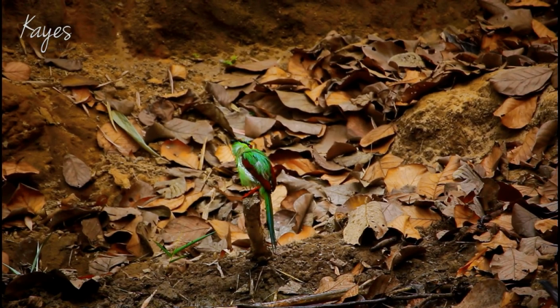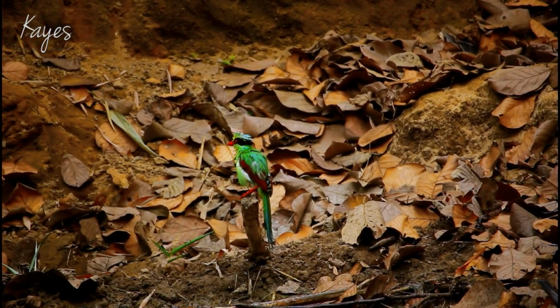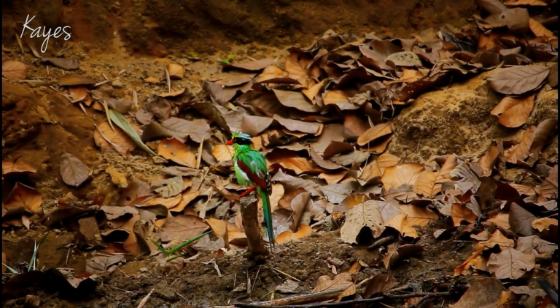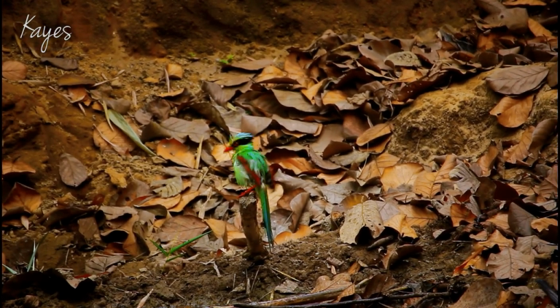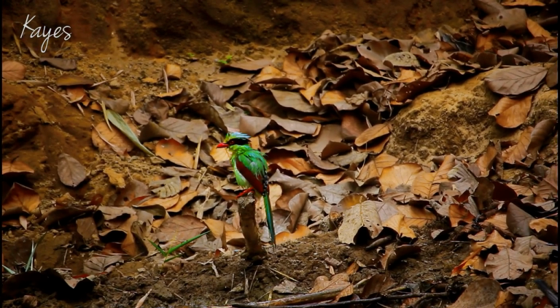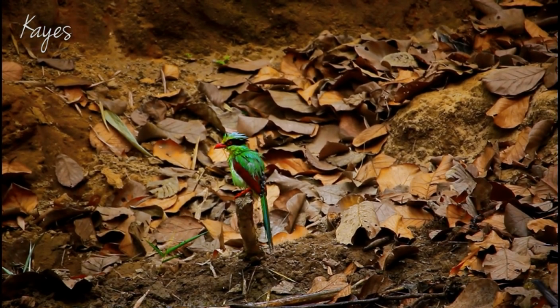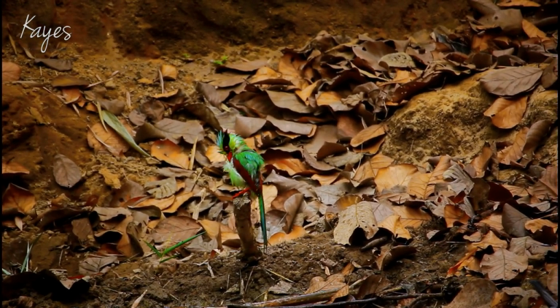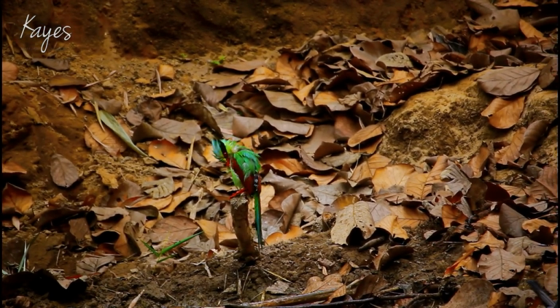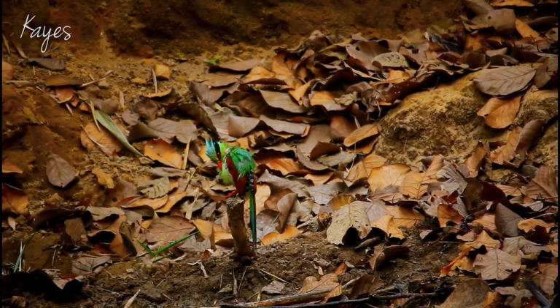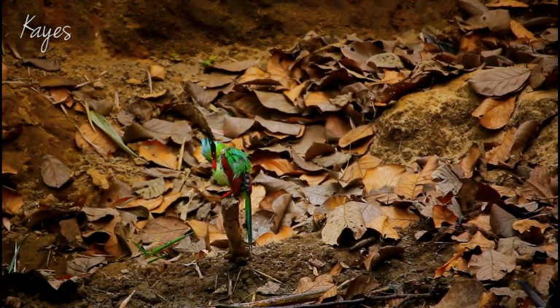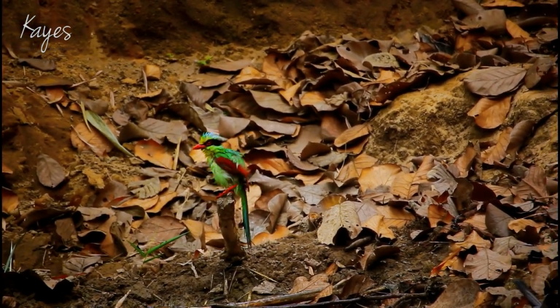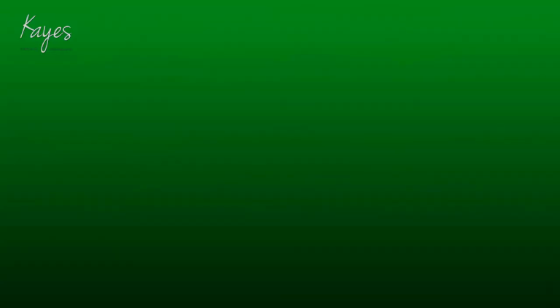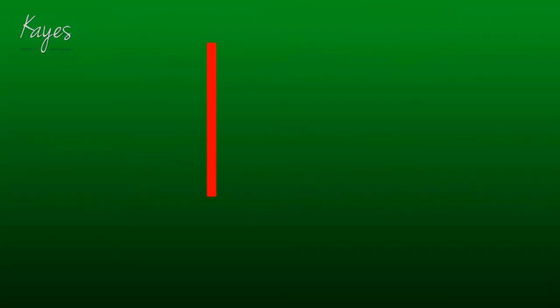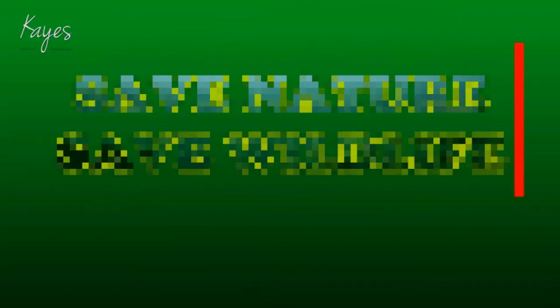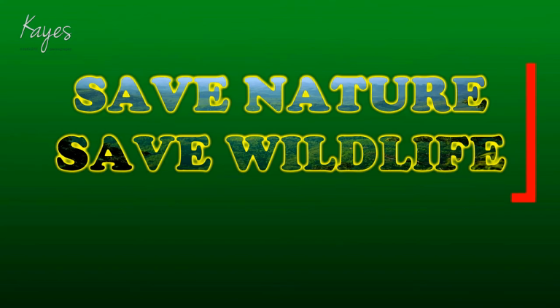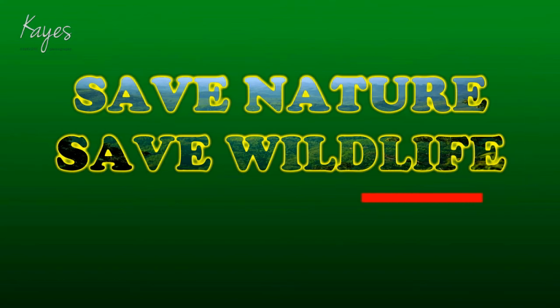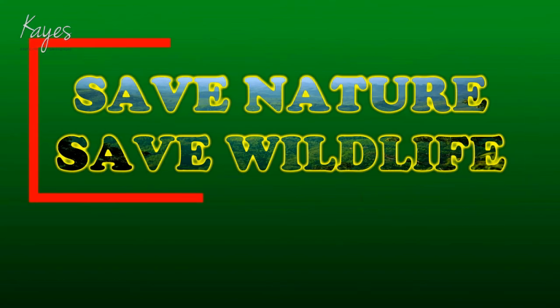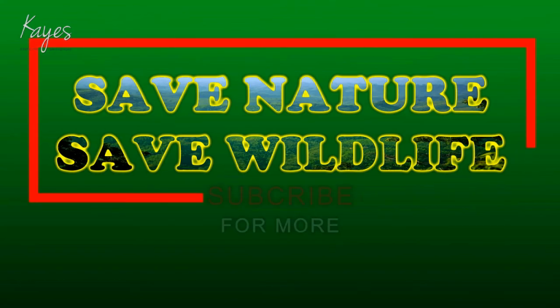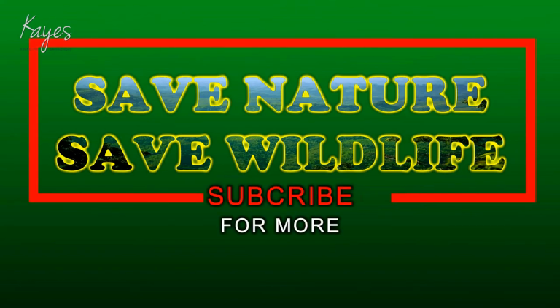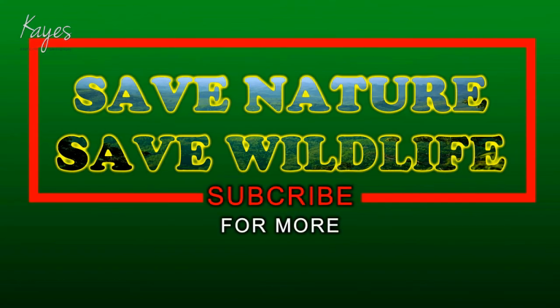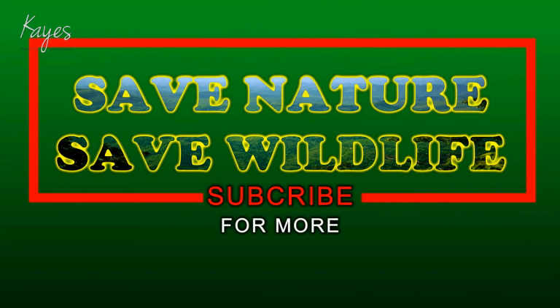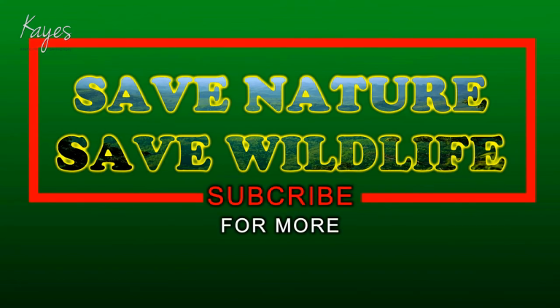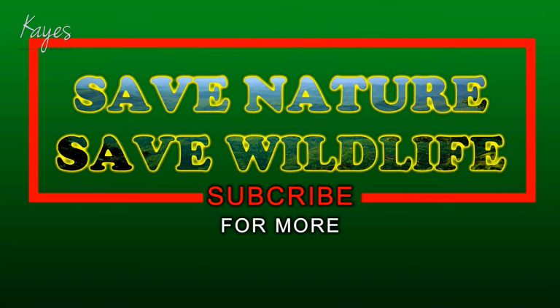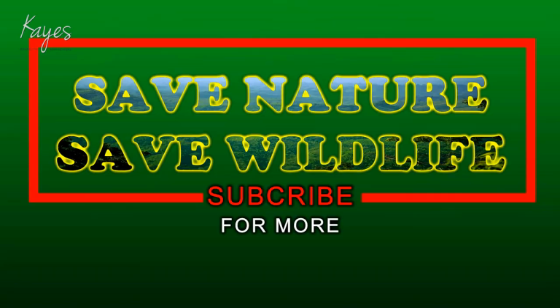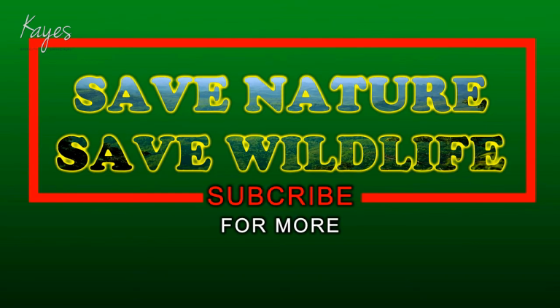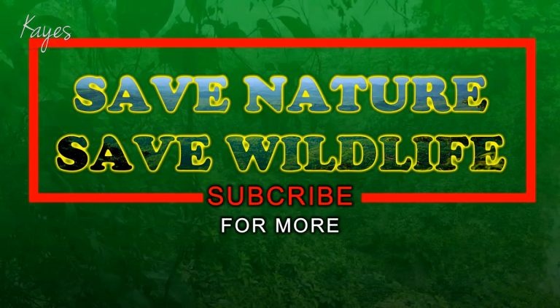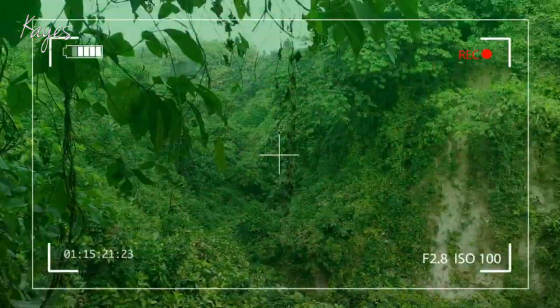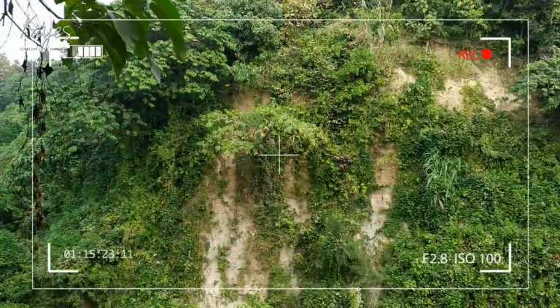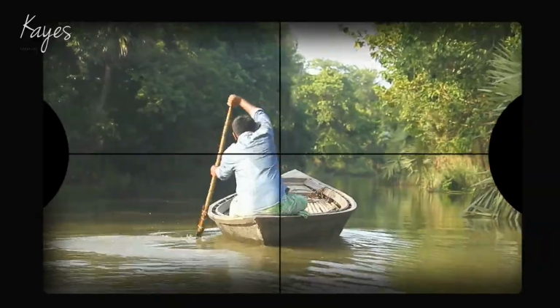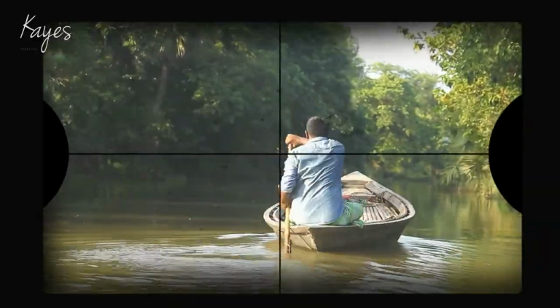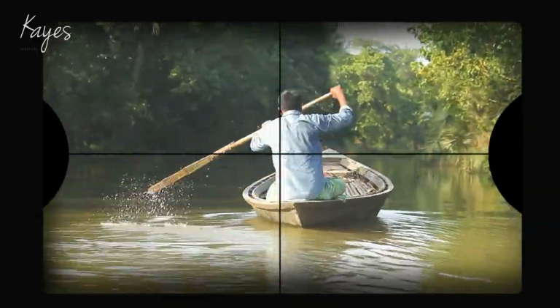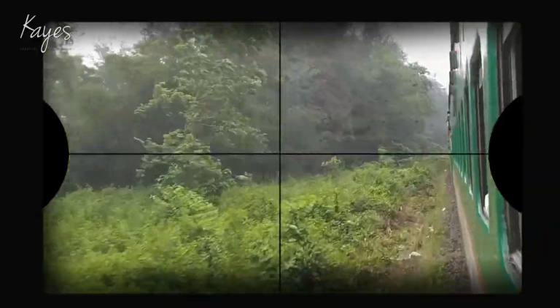That's it for today guys. Please subscribe to the channel if you haven't already, and I will see you in the next one.